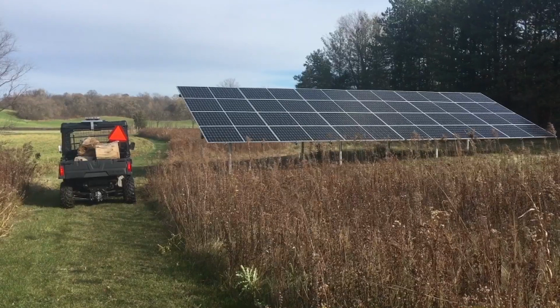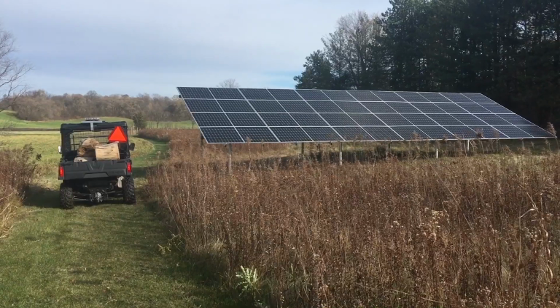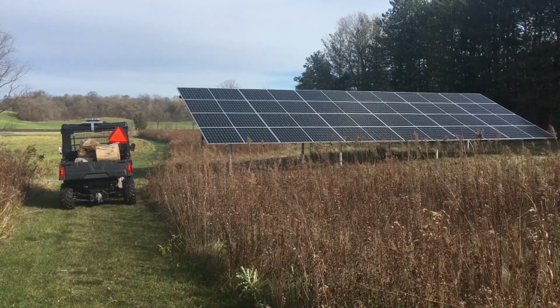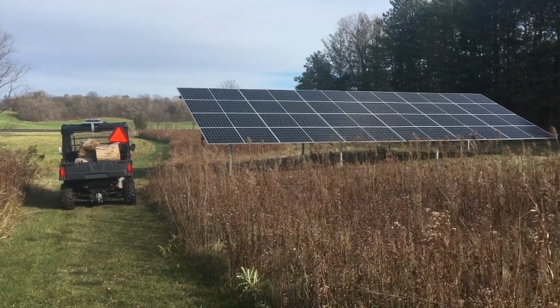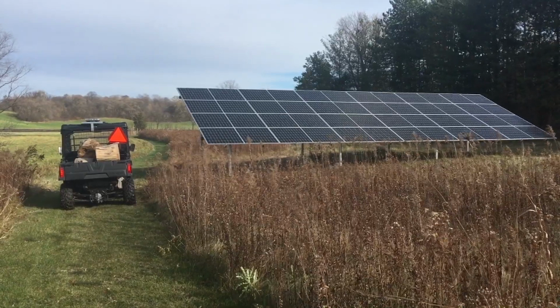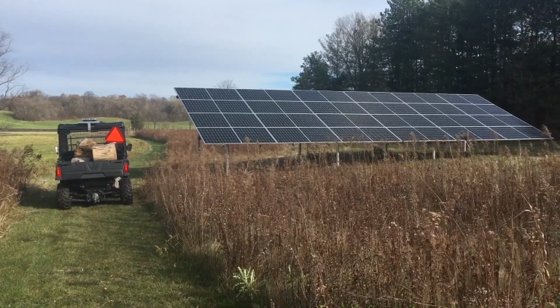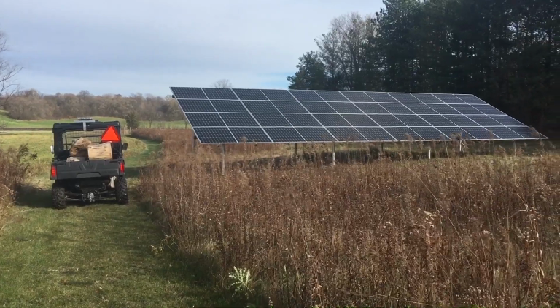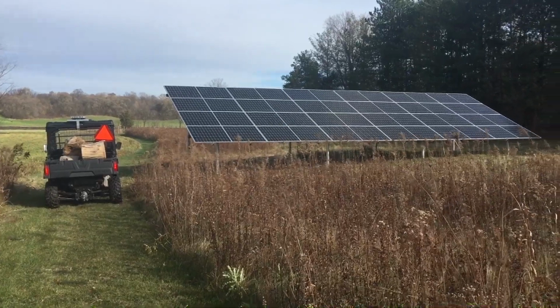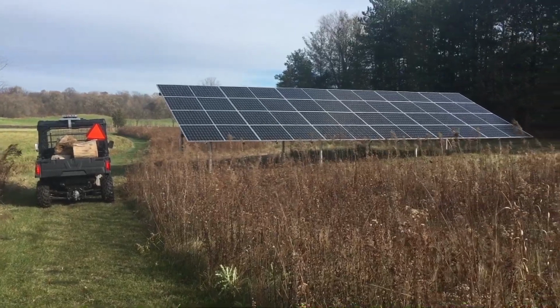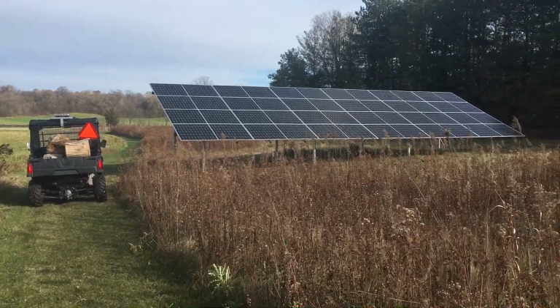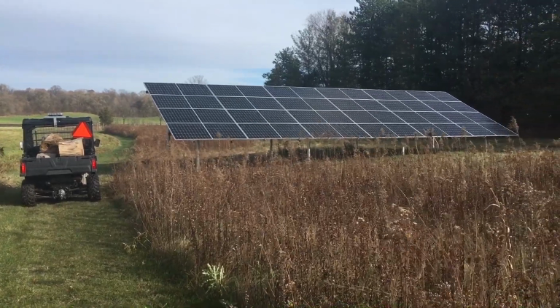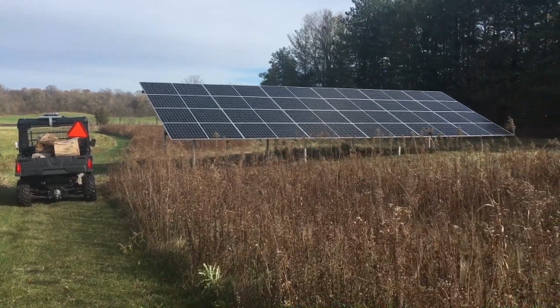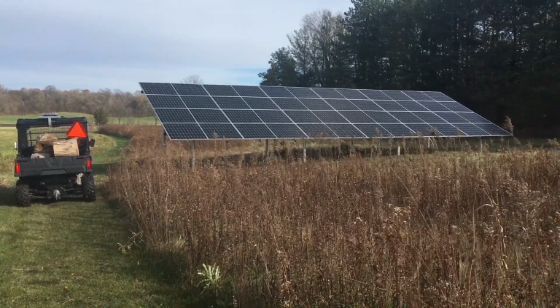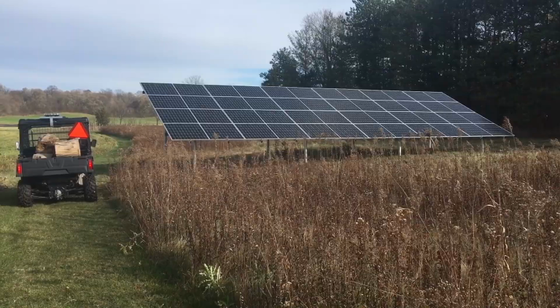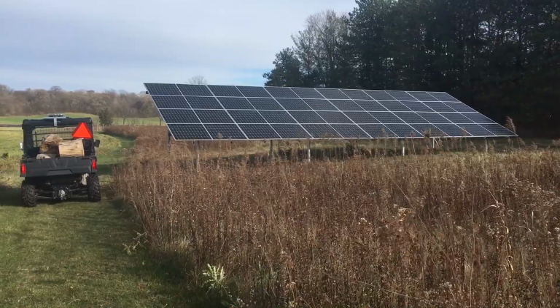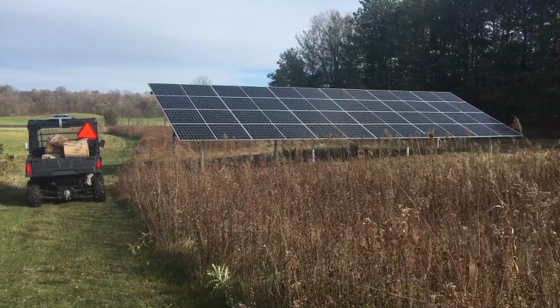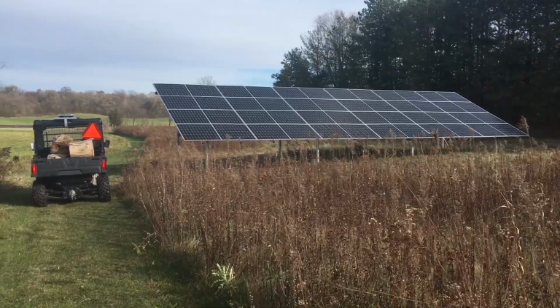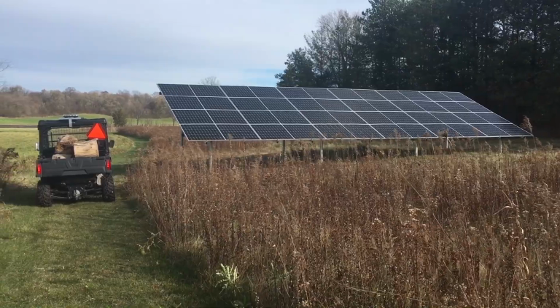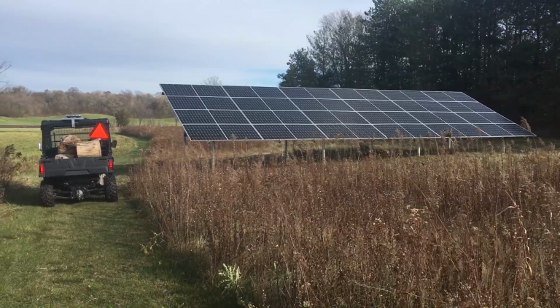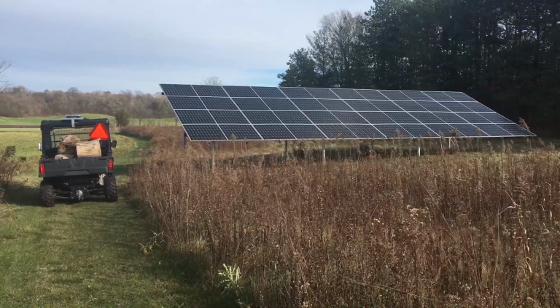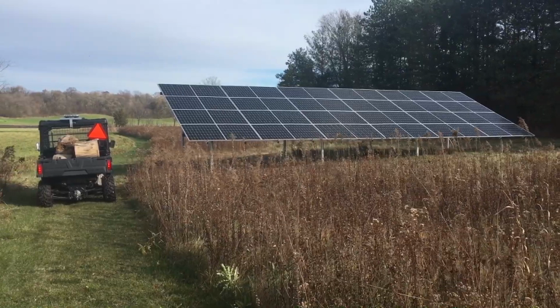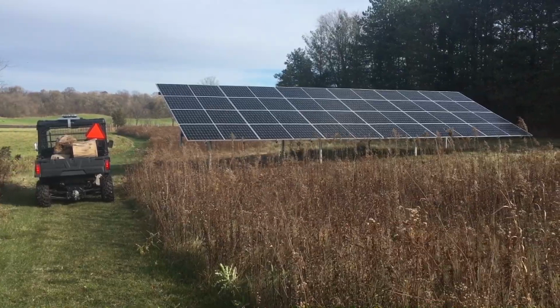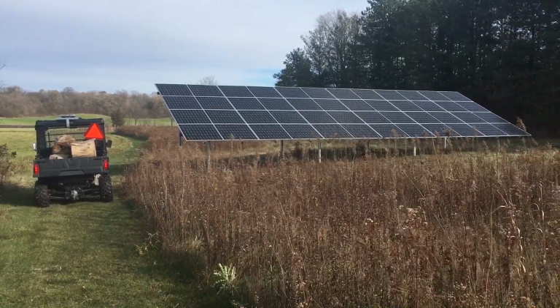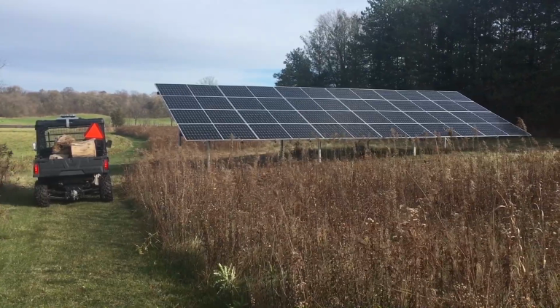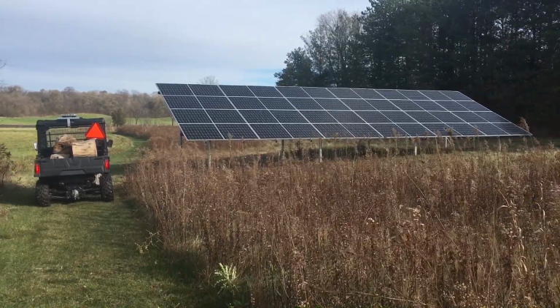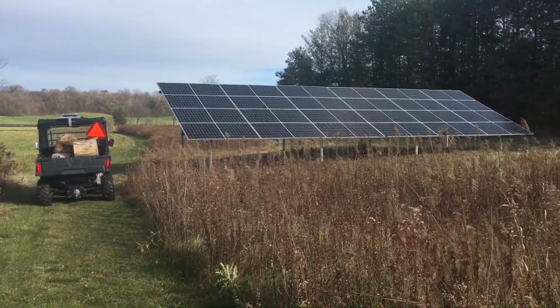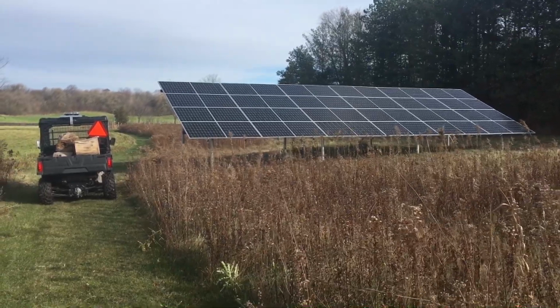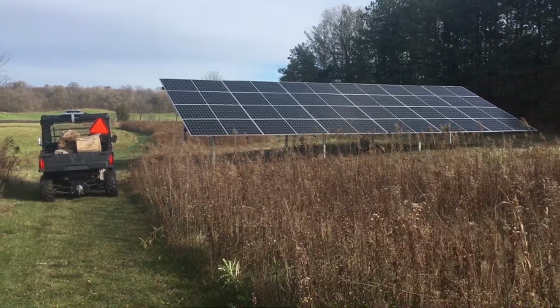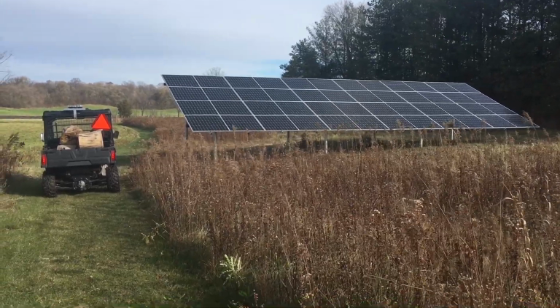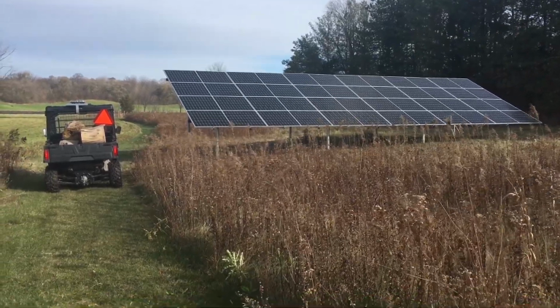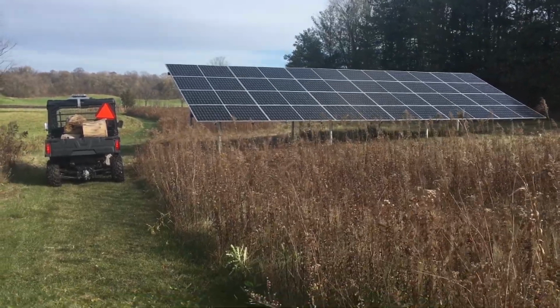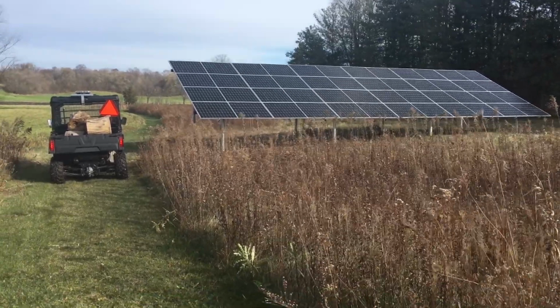Solar is hooked up — you can see the size of it. It's pretty cool.